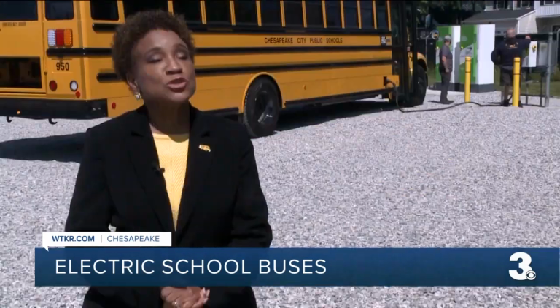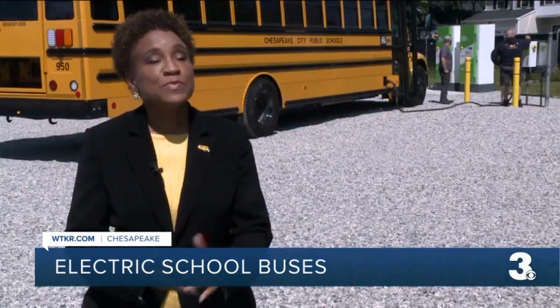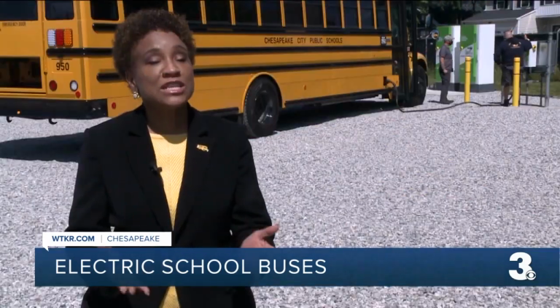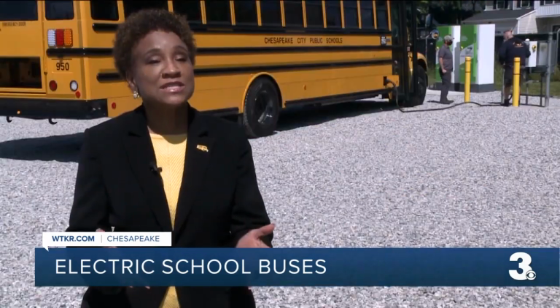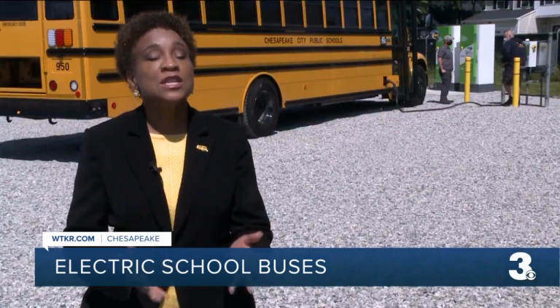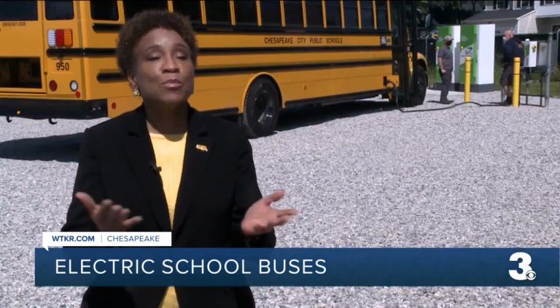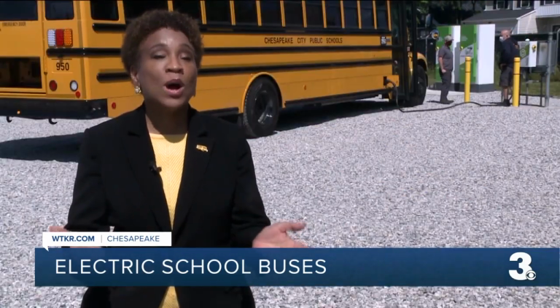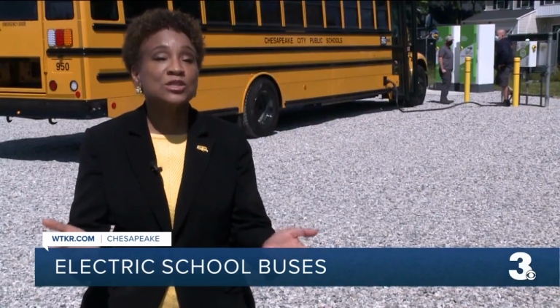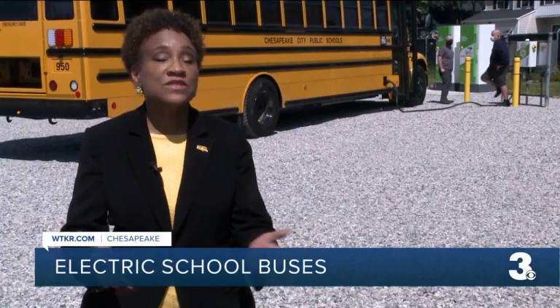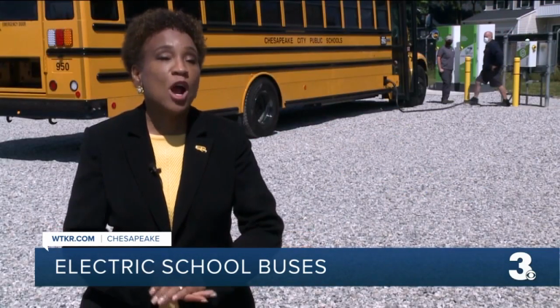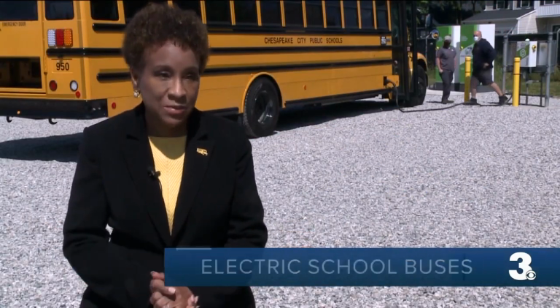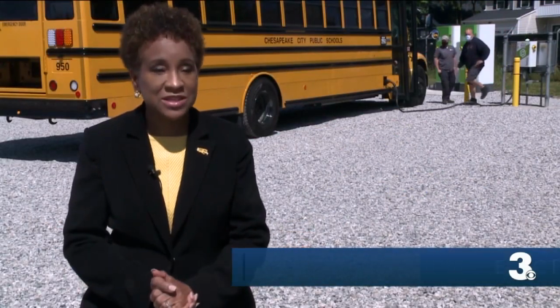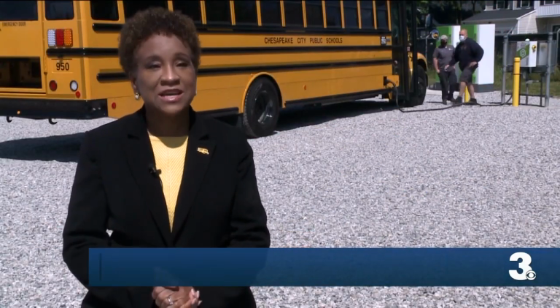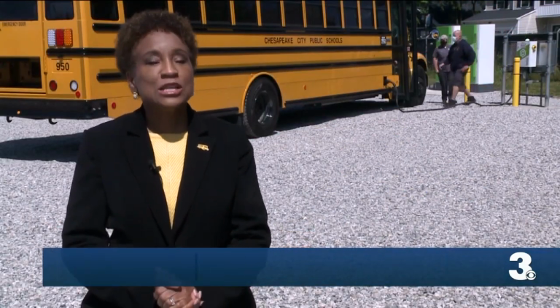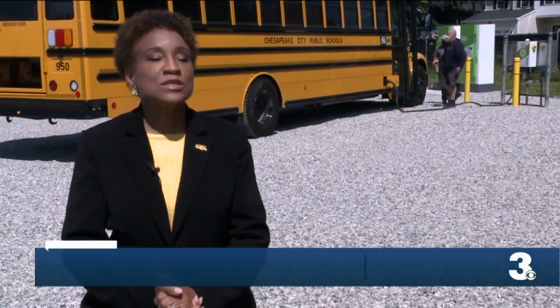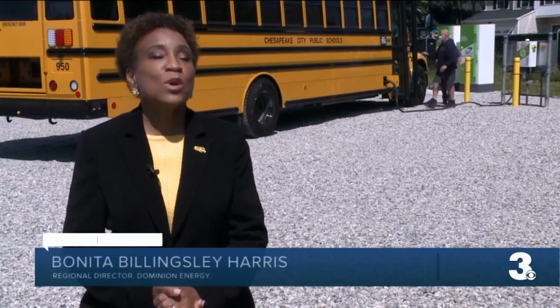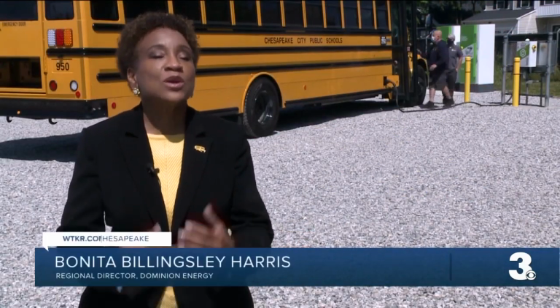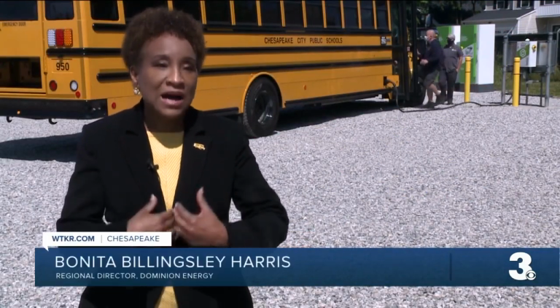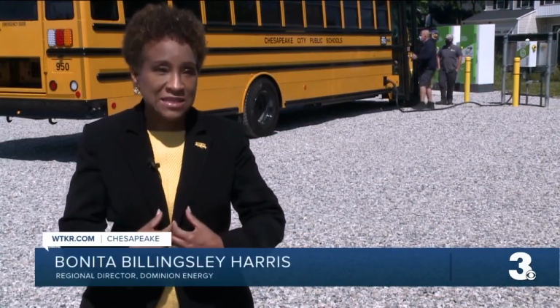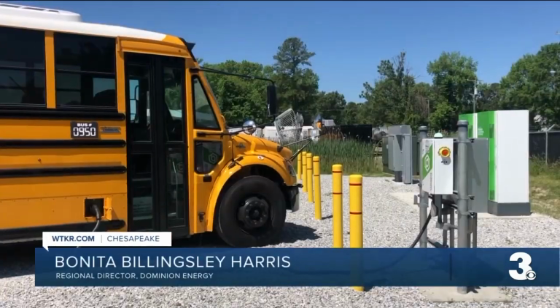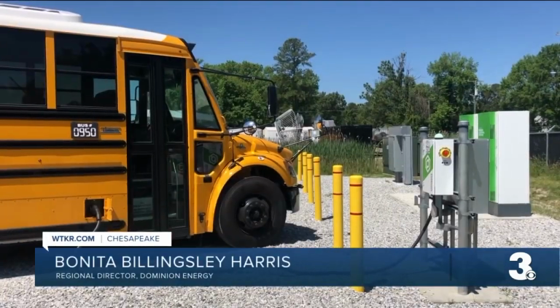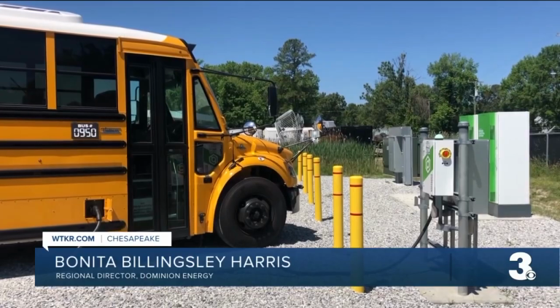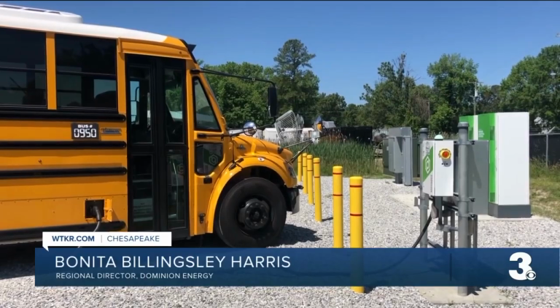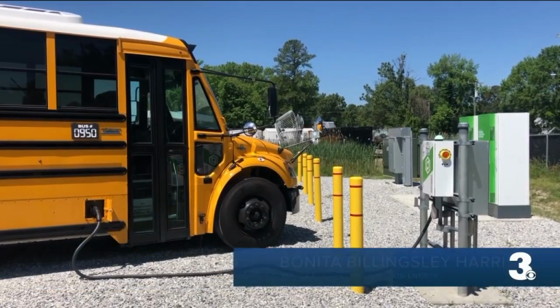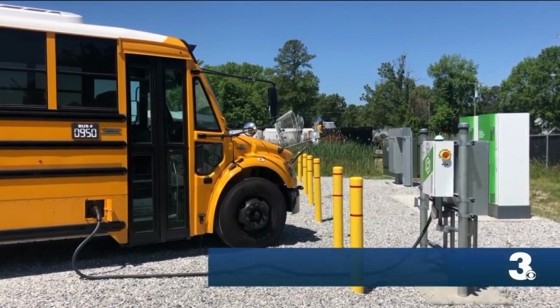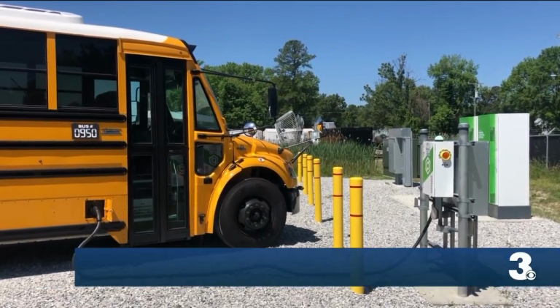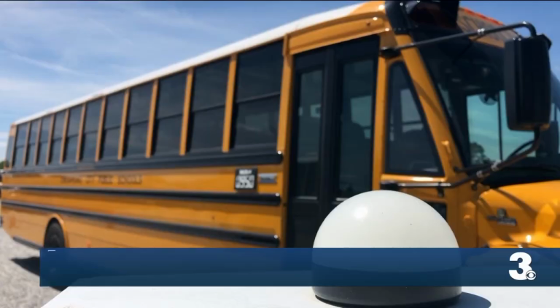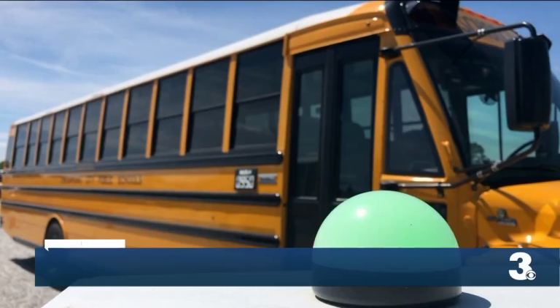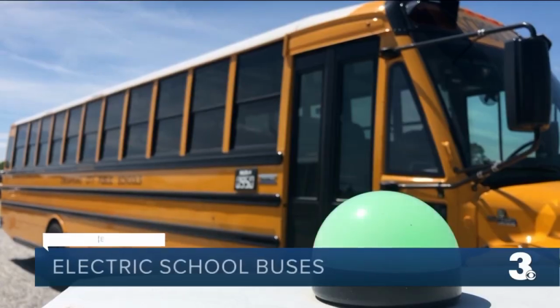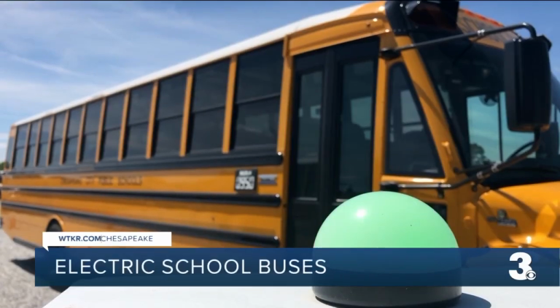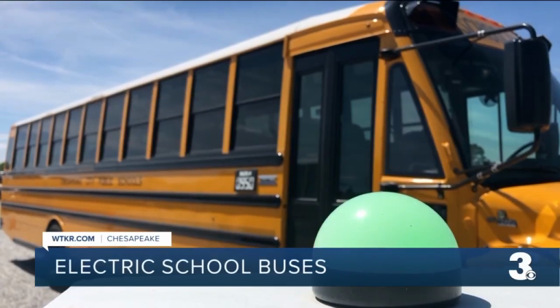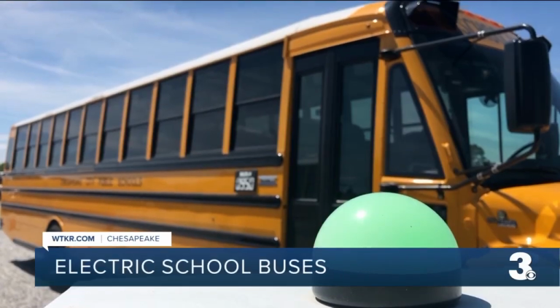Transportation is the number one source of carbon emissions, so it's important to us in our efforts to expand clean energy to help schools in that effort.